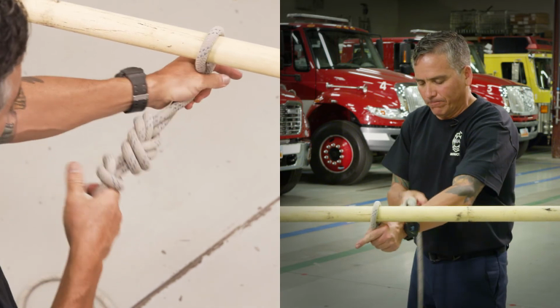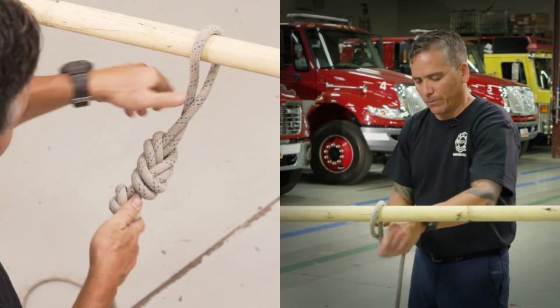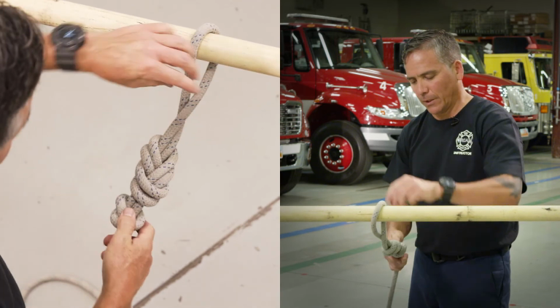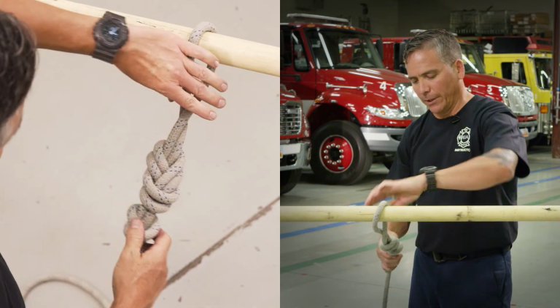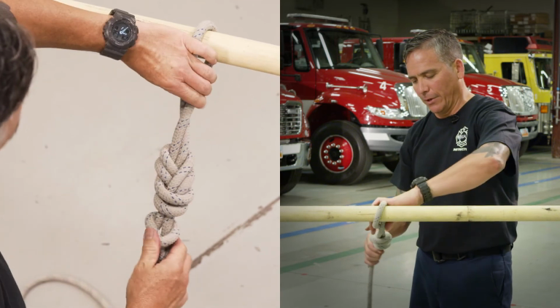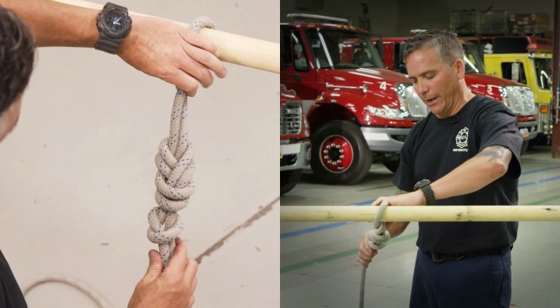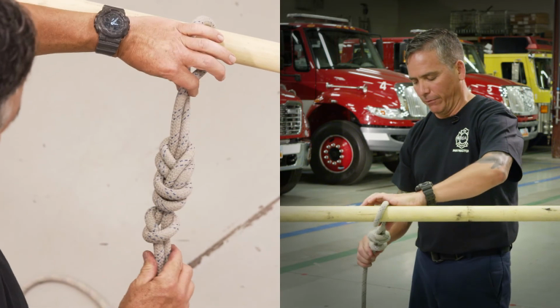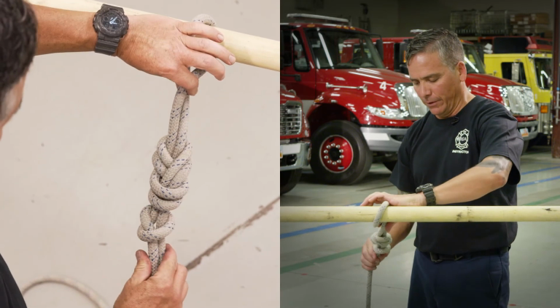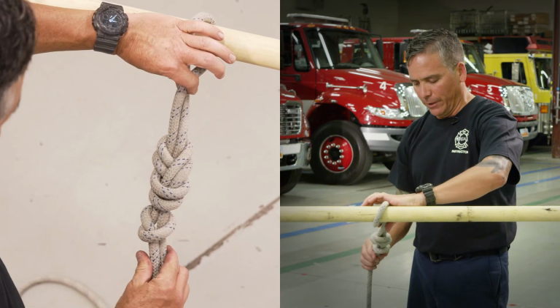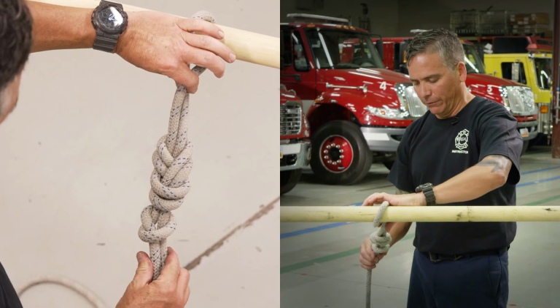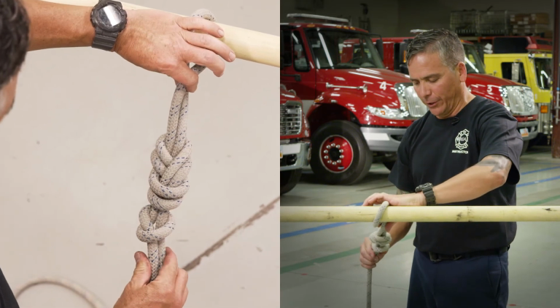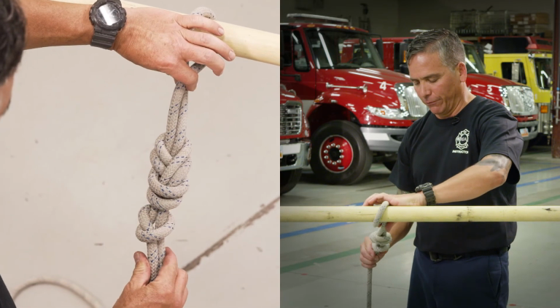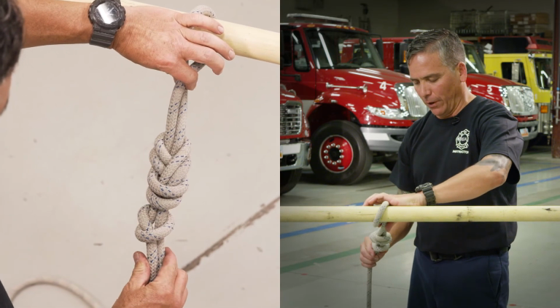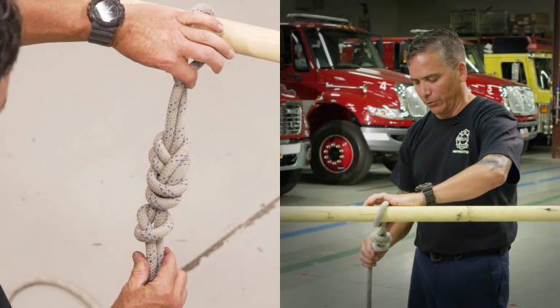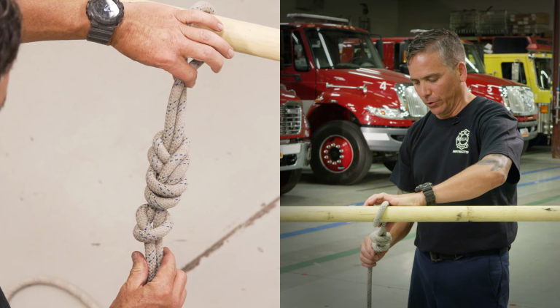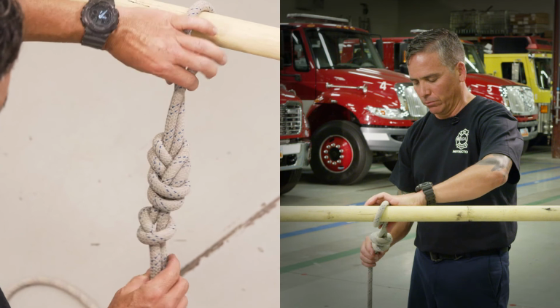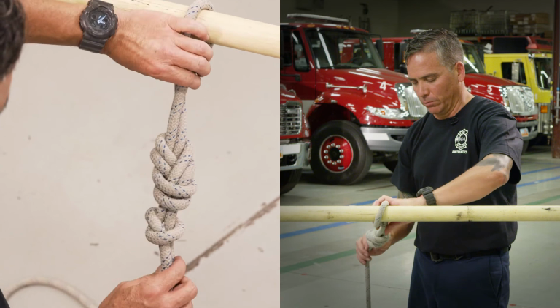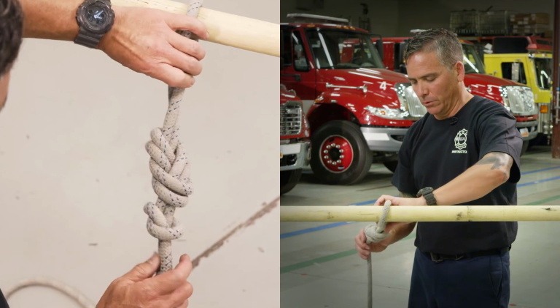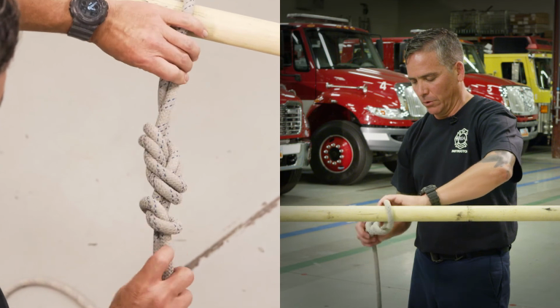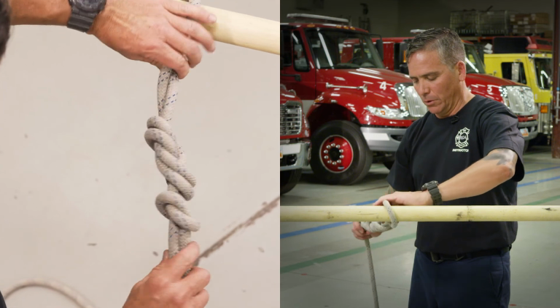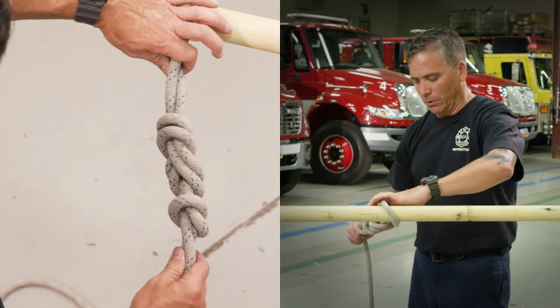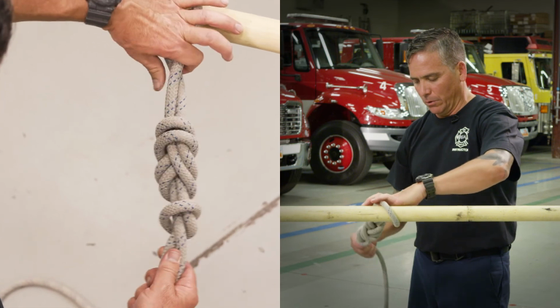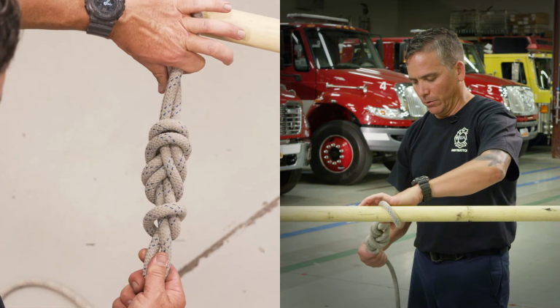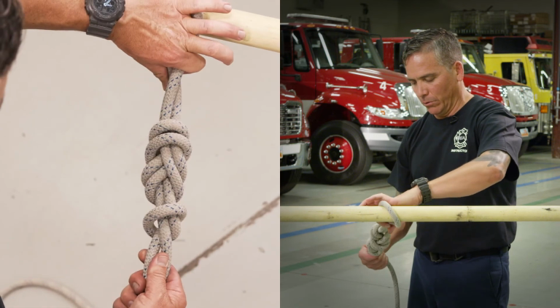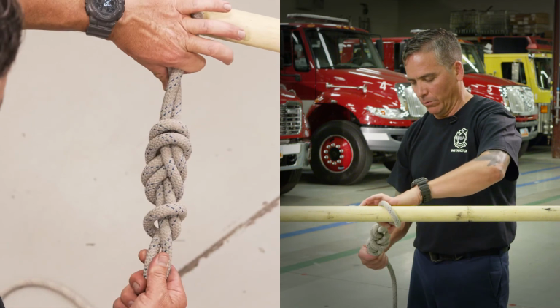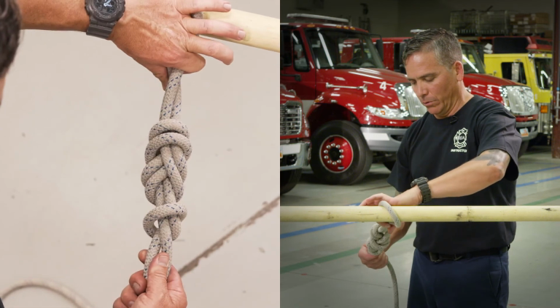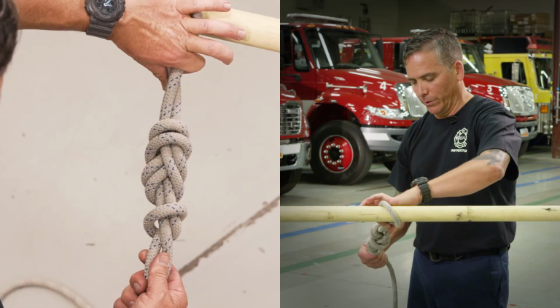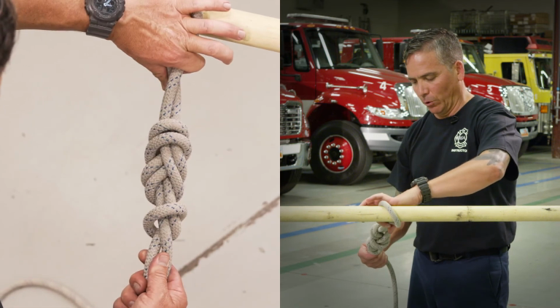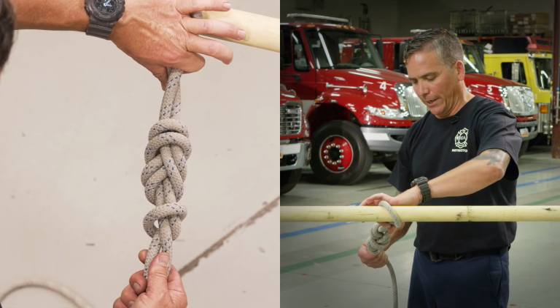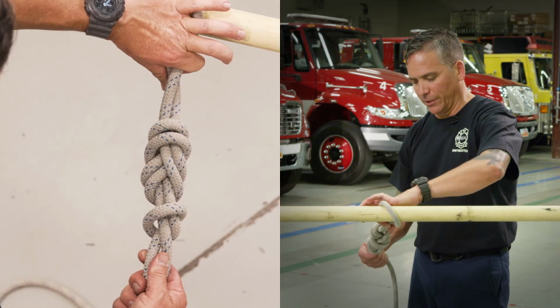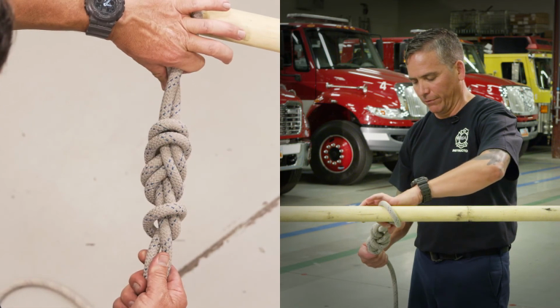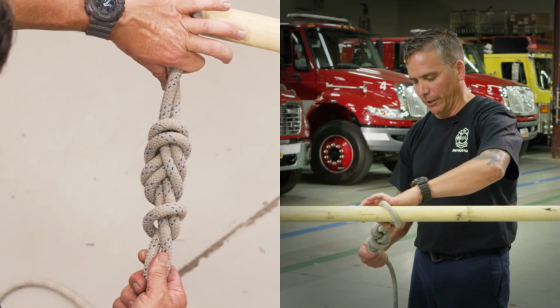And there you have the figure eight follow through with an overhand safety knot.